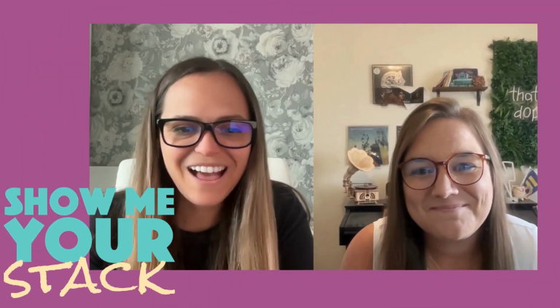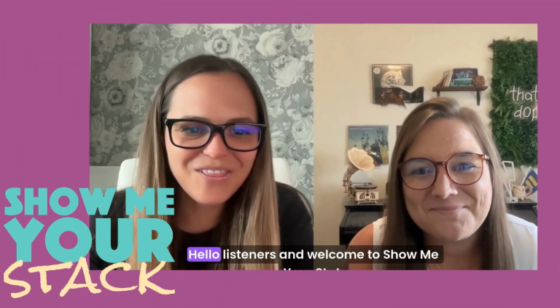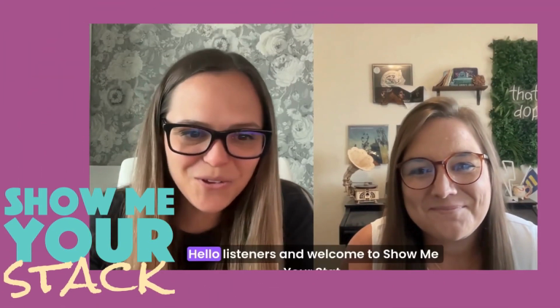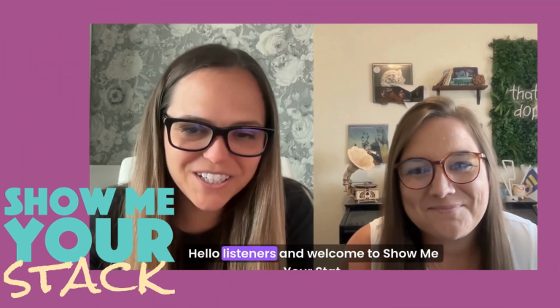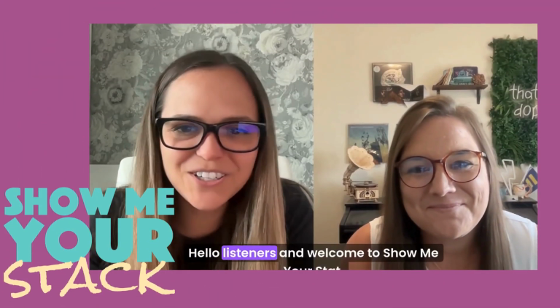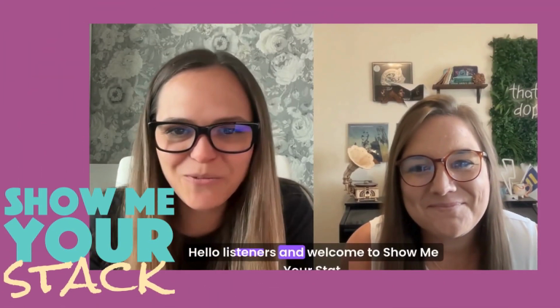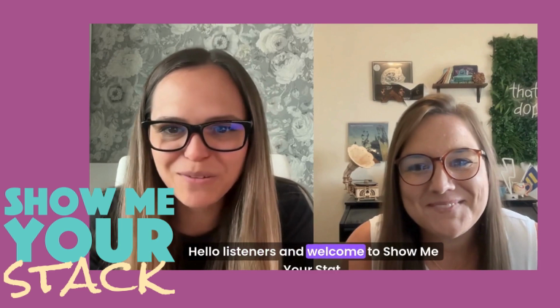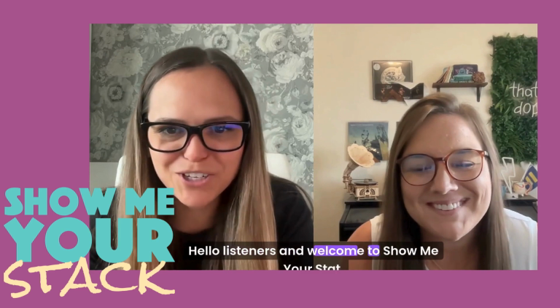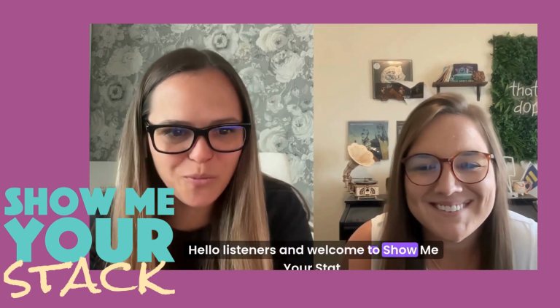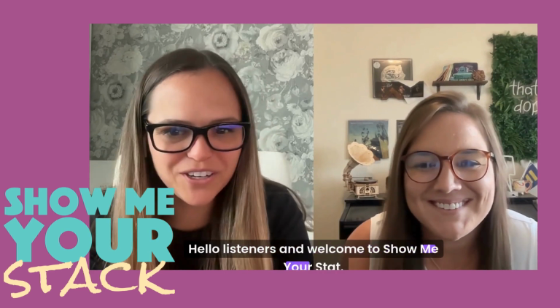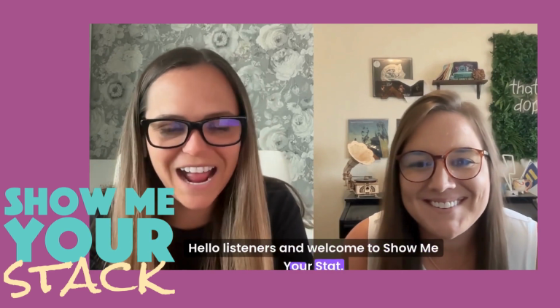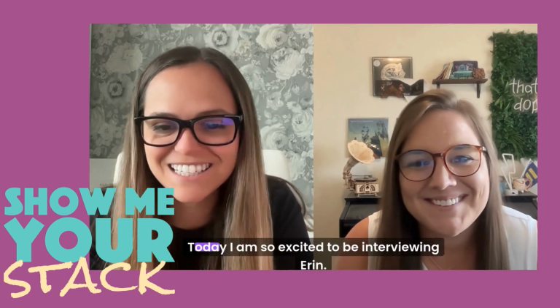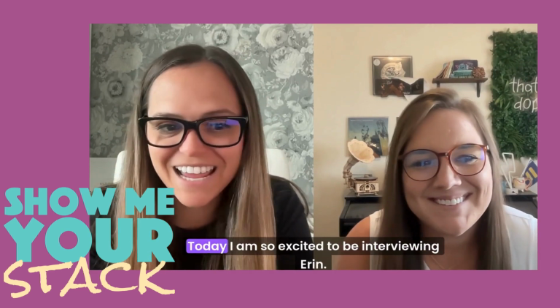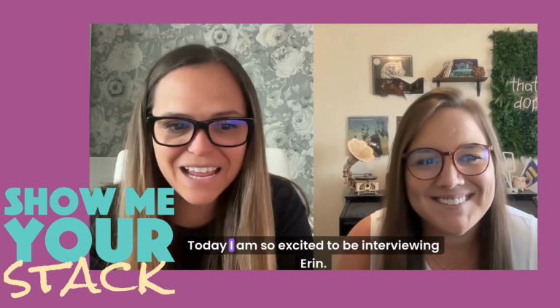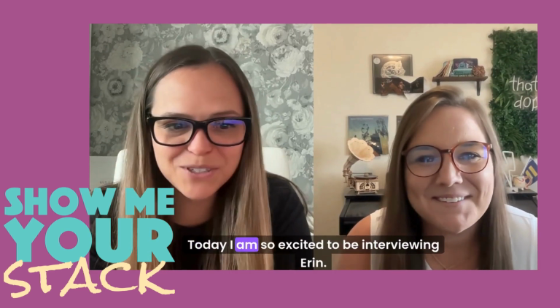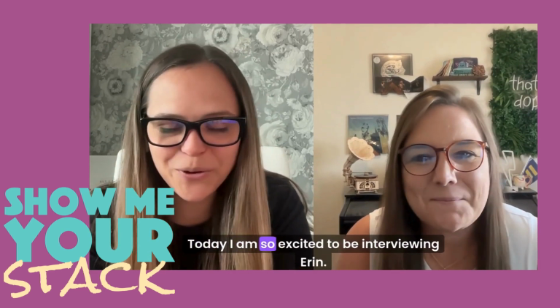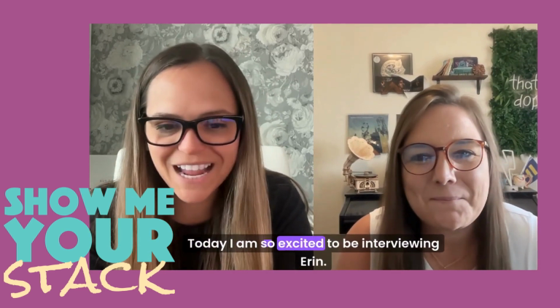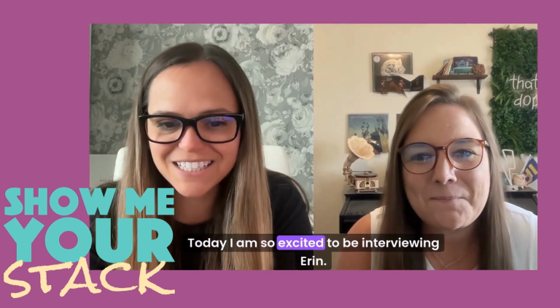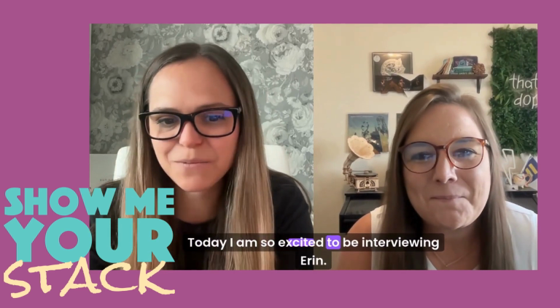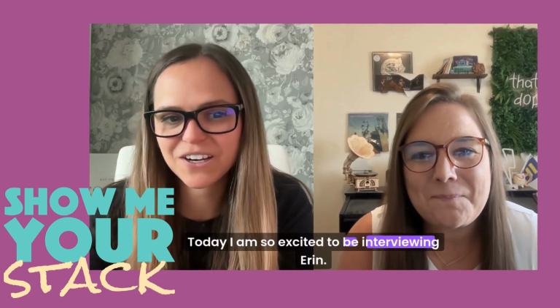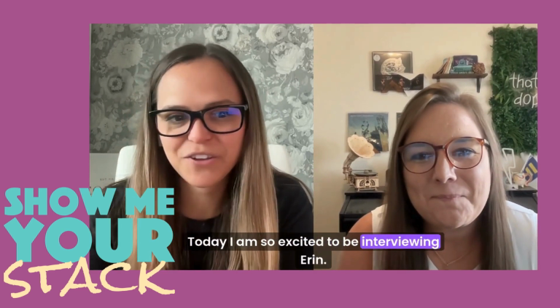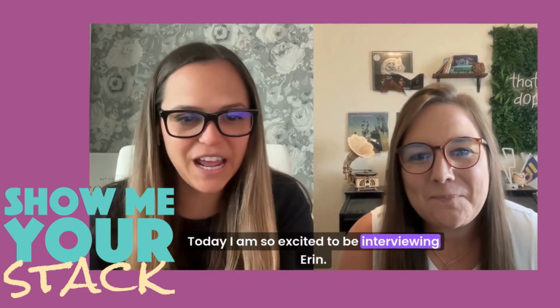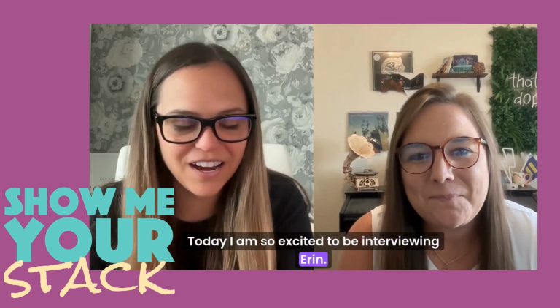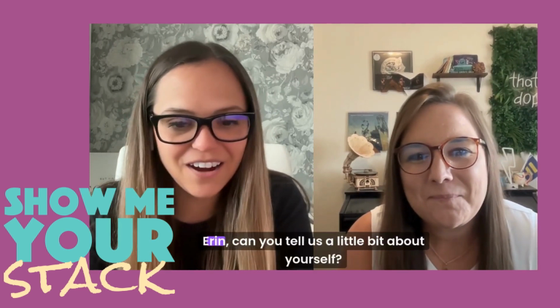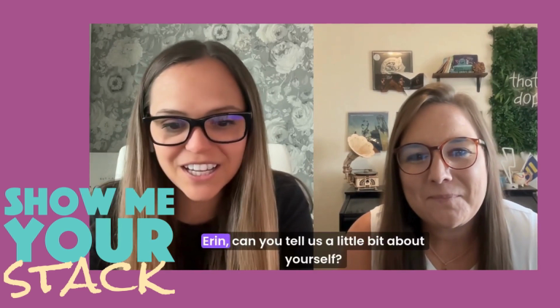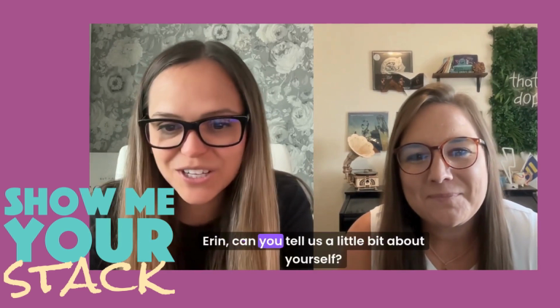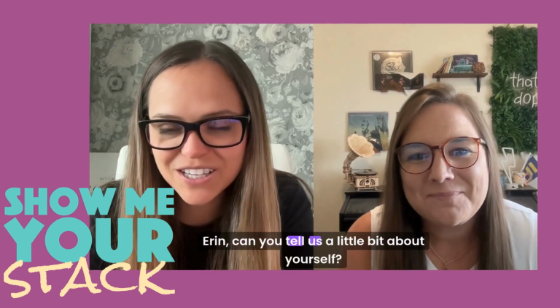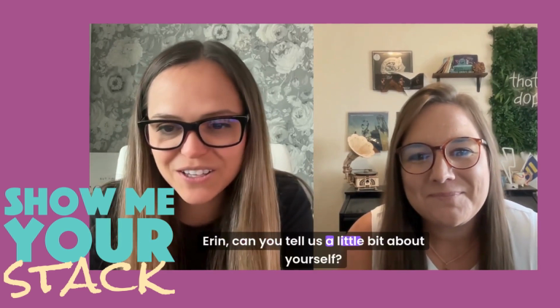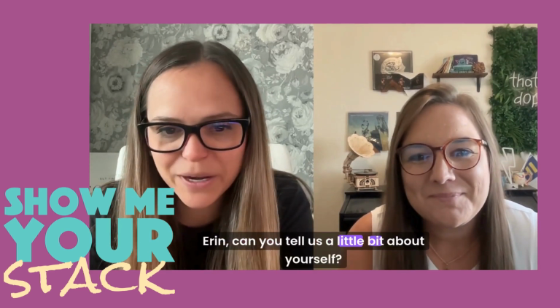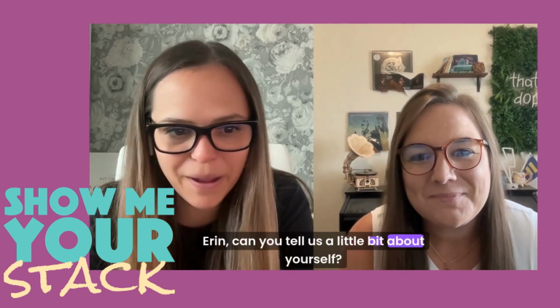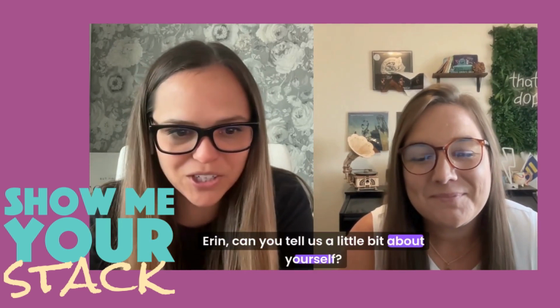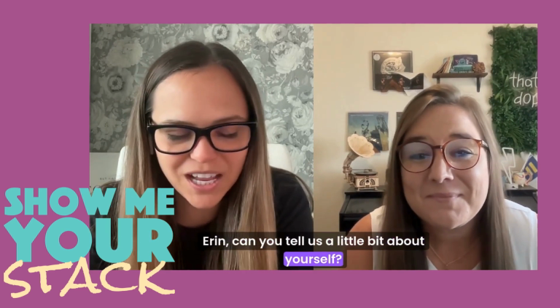Hello listeners, and welcome to Show Me Your Stack. Today I am so excited to be interviewing Erin. Erin, can you tell us a little bit about yourself?